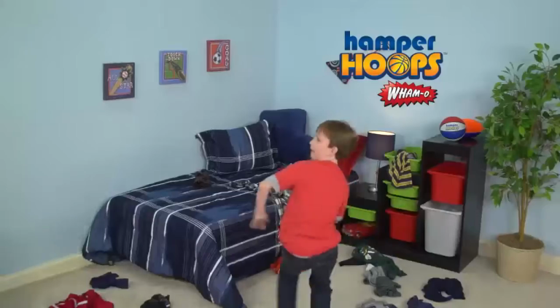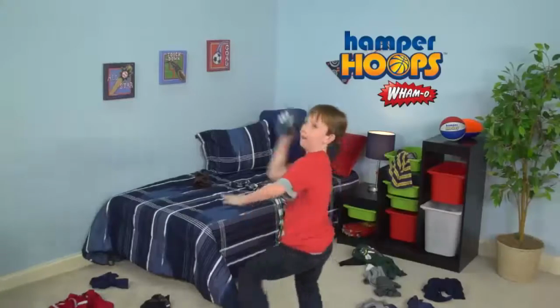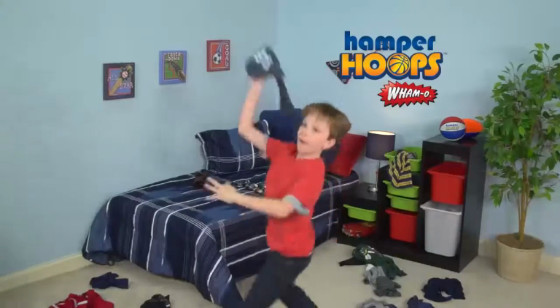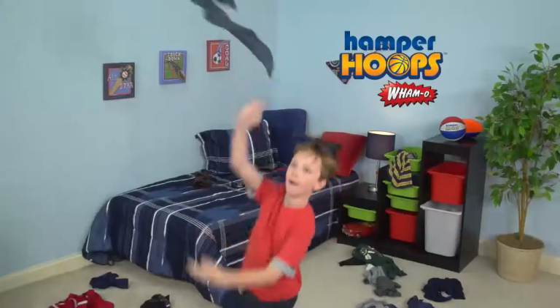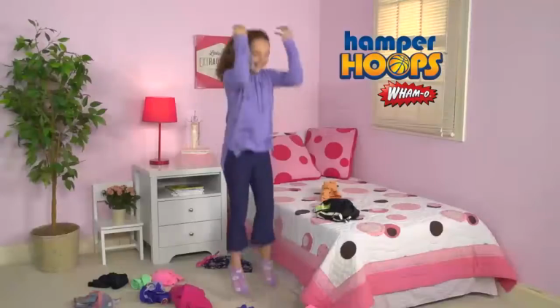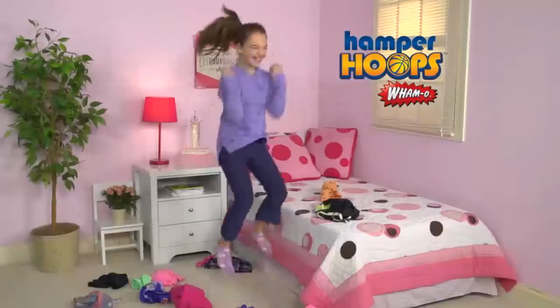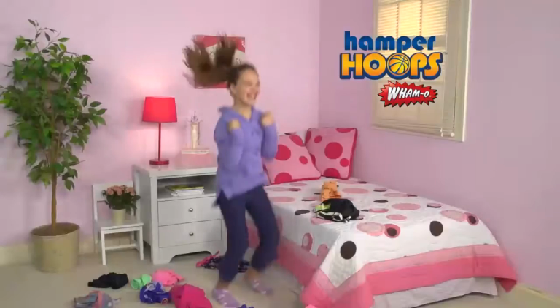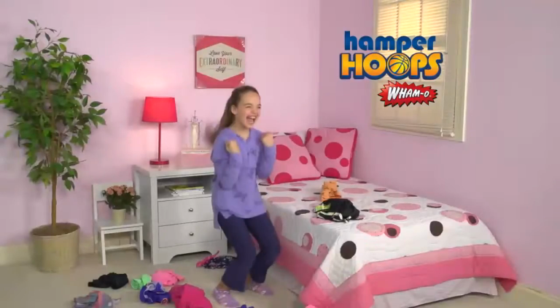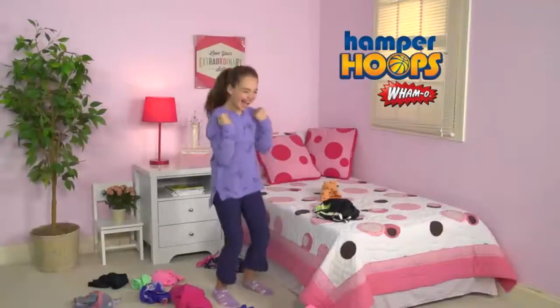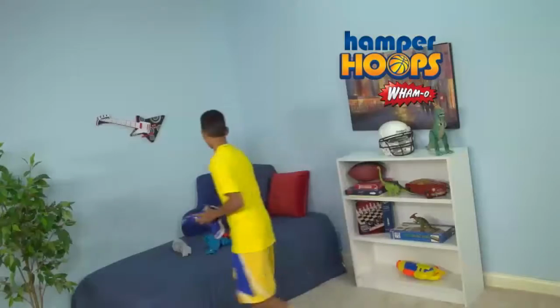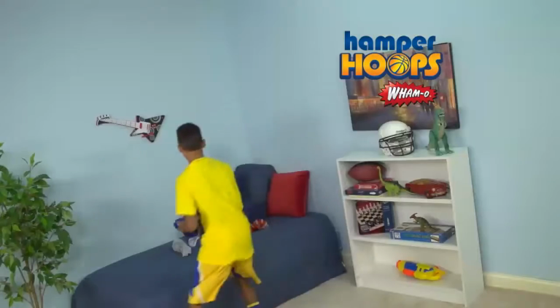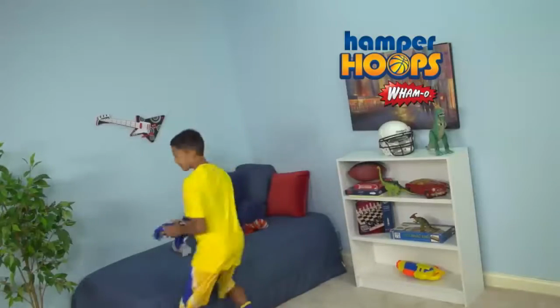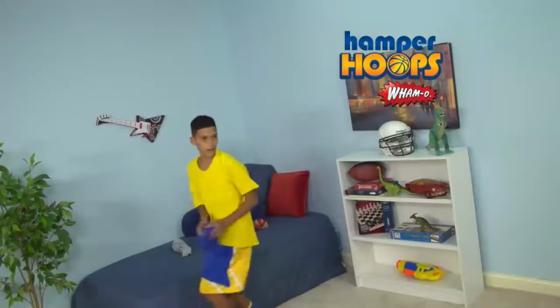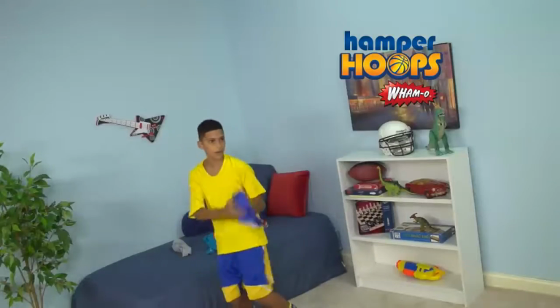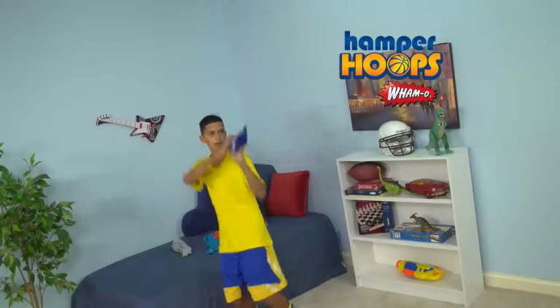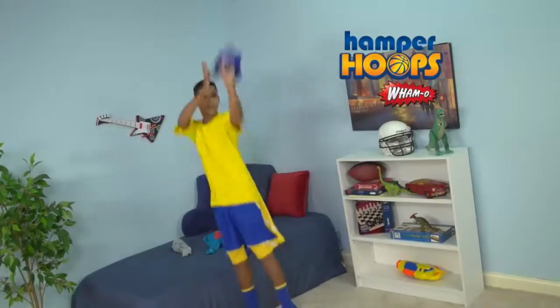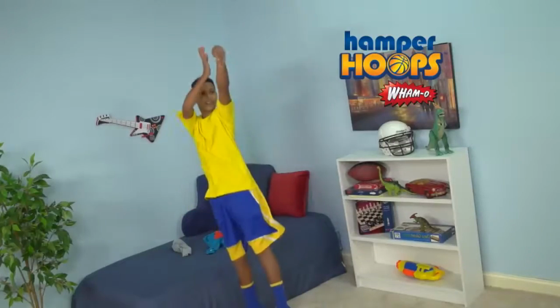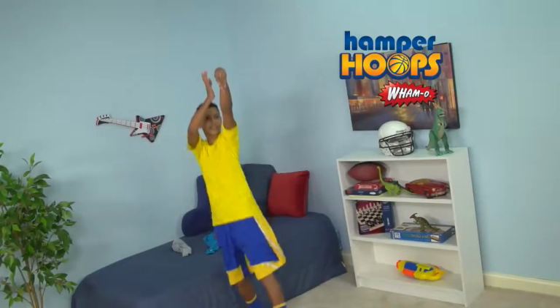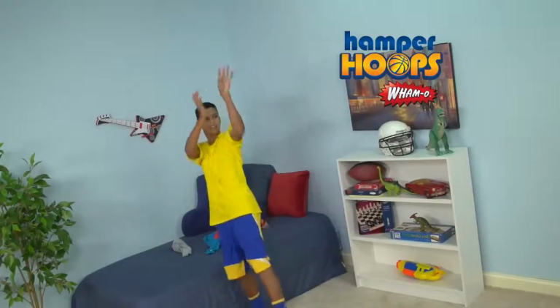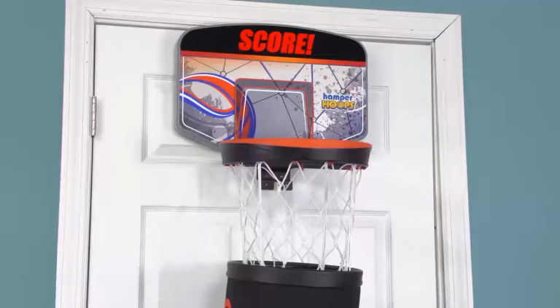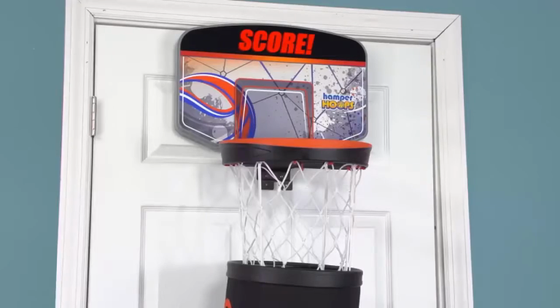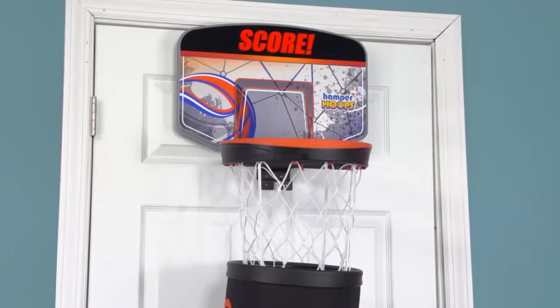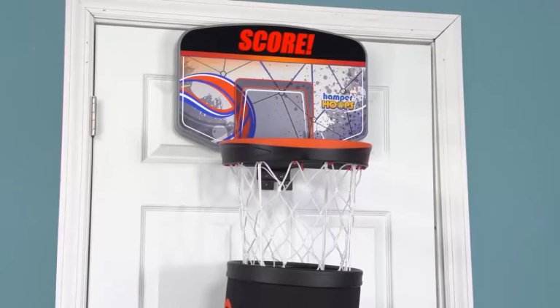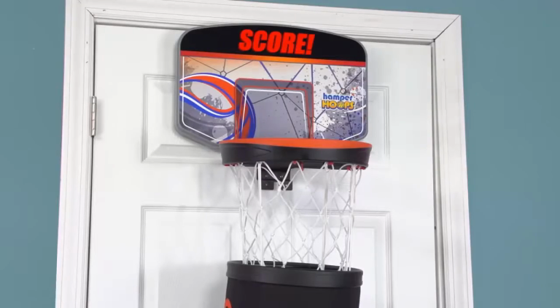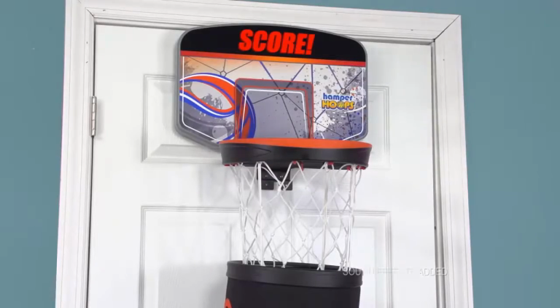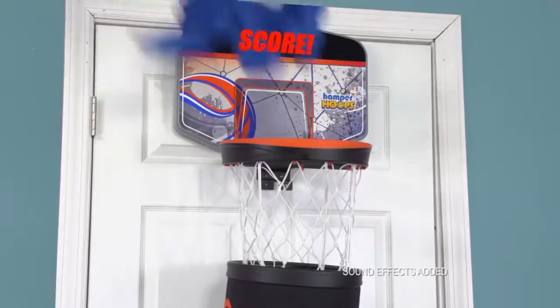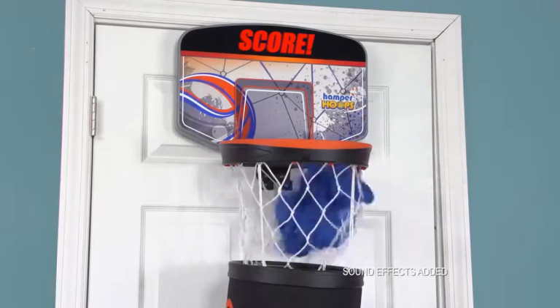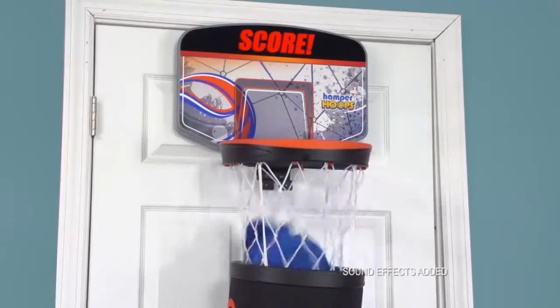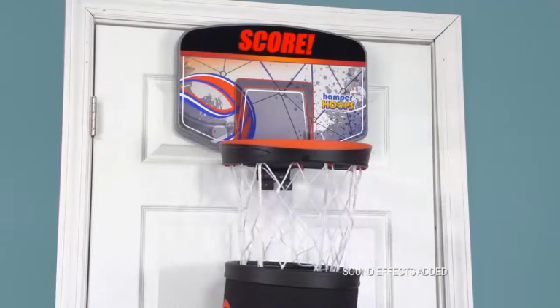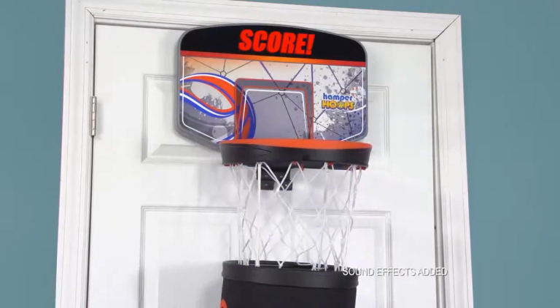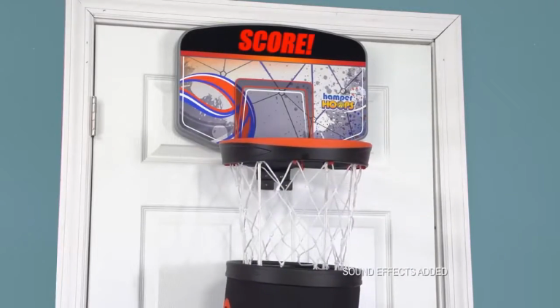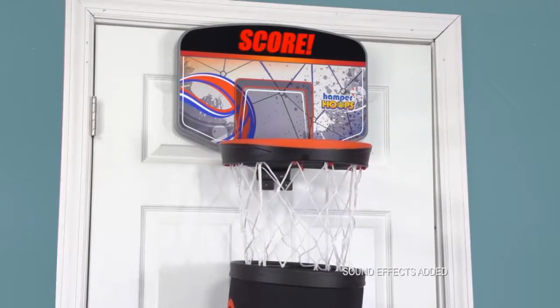He'll love it, she'll love it, everyone will love it! With Hamper Hoops, everyone's a winner!